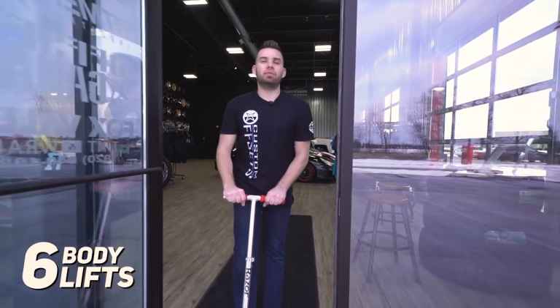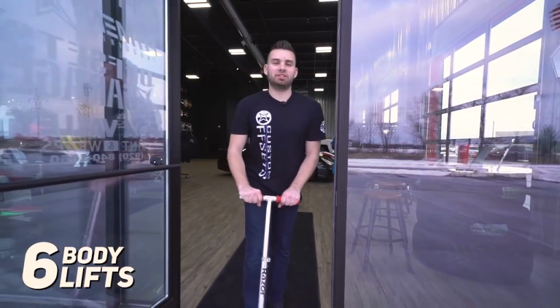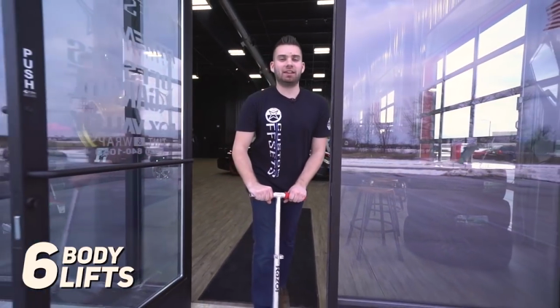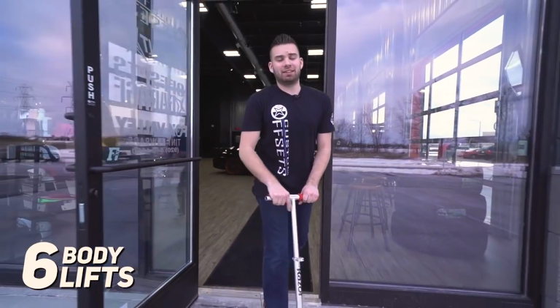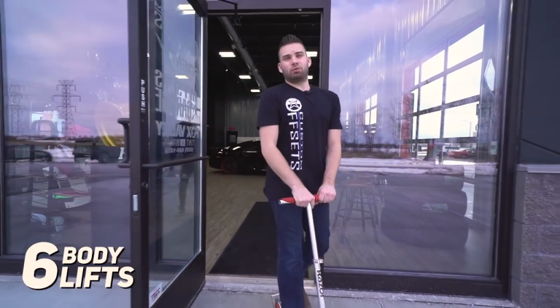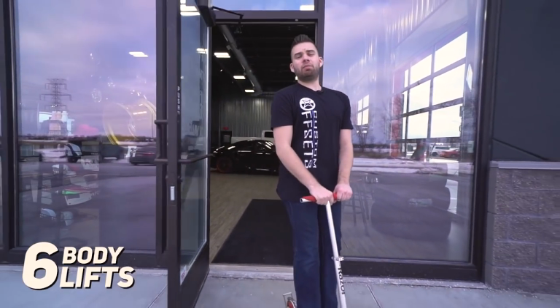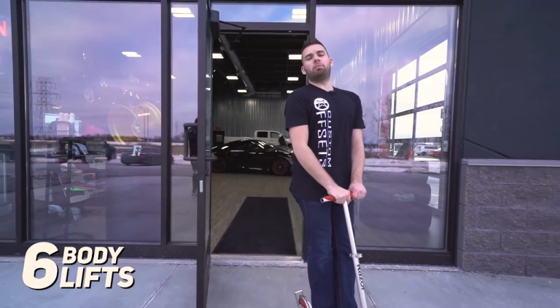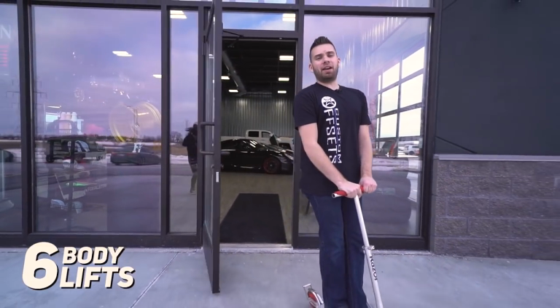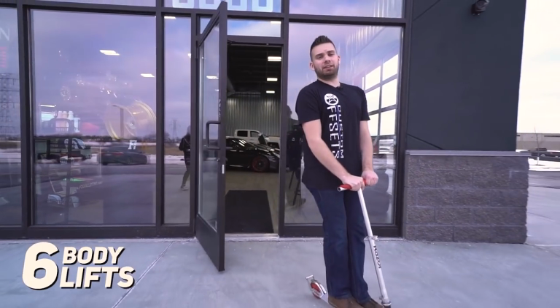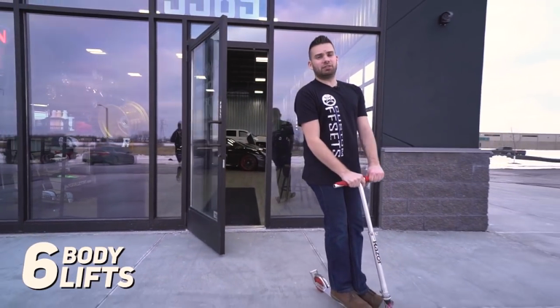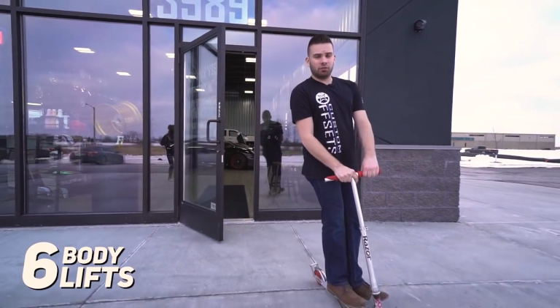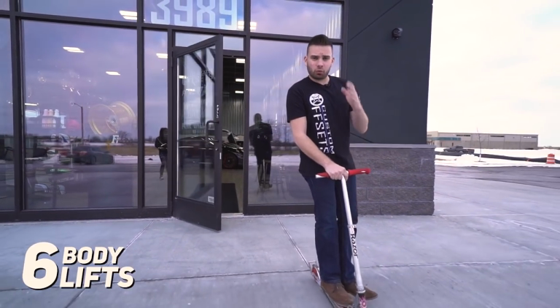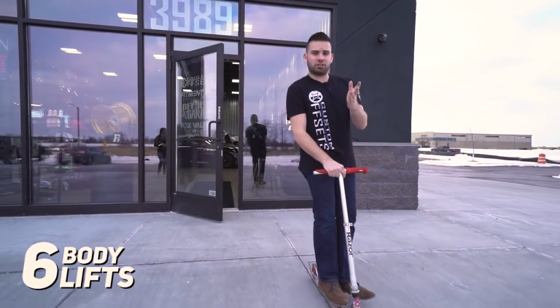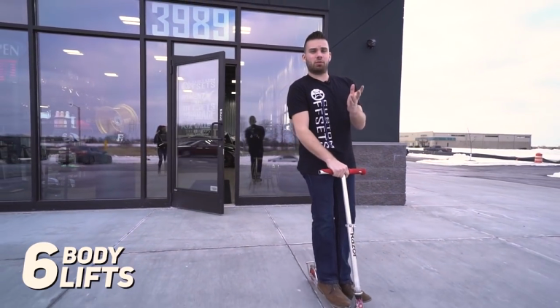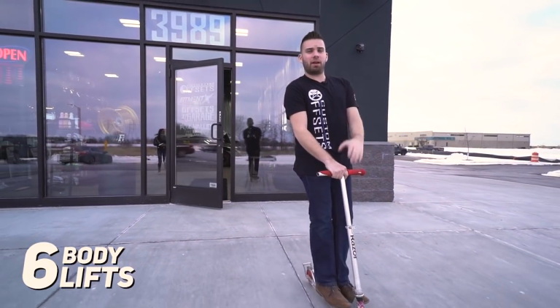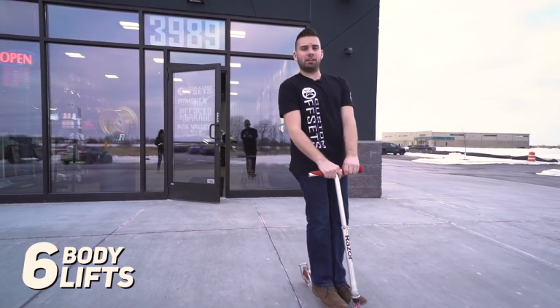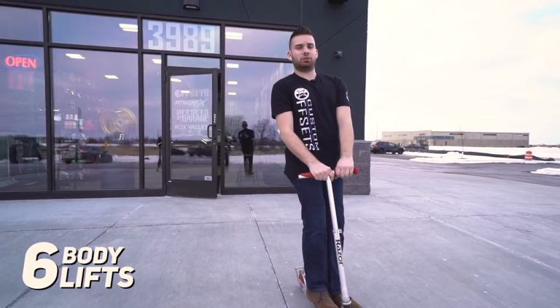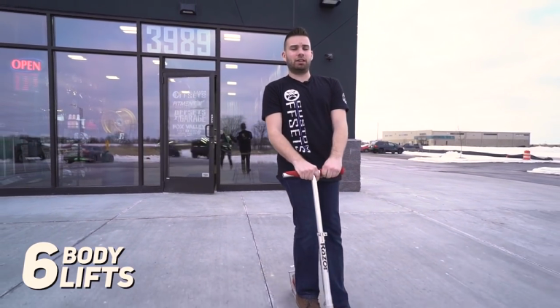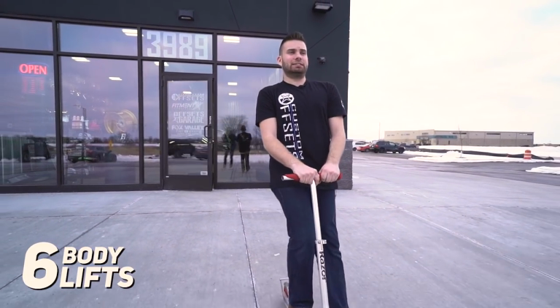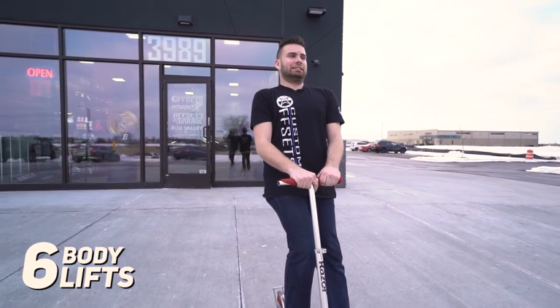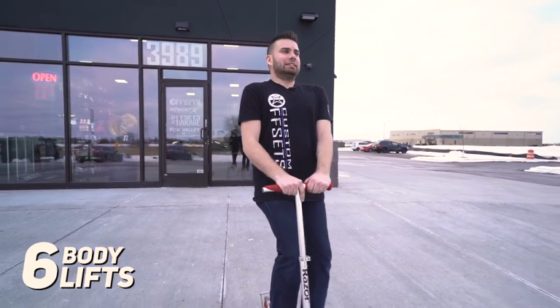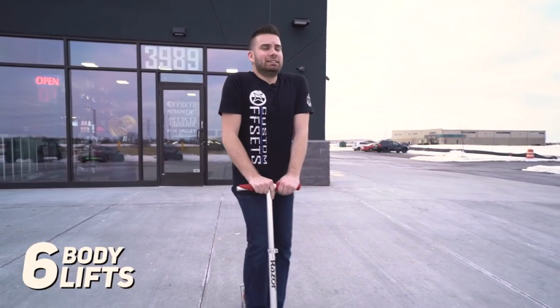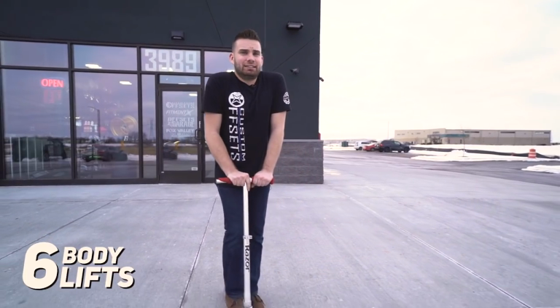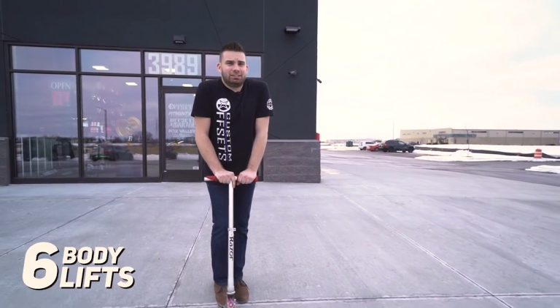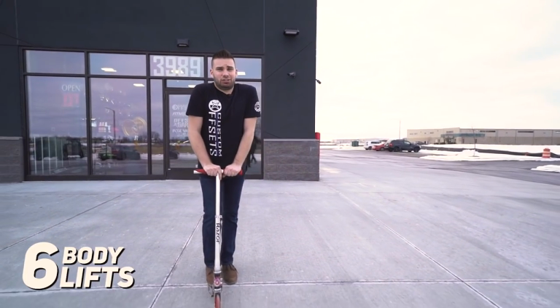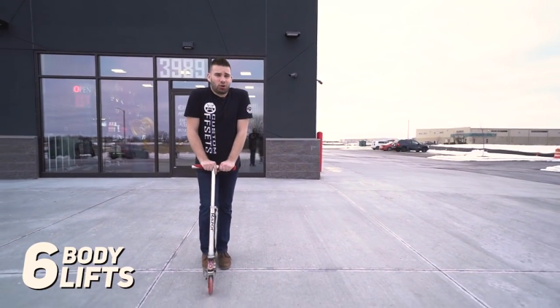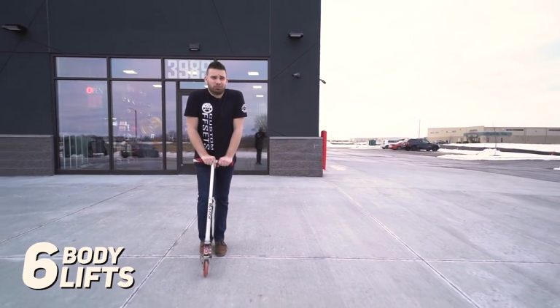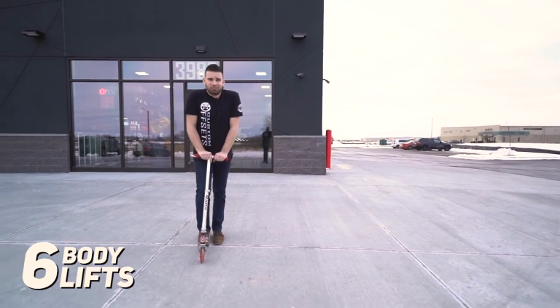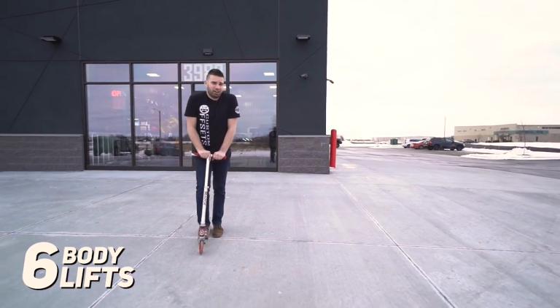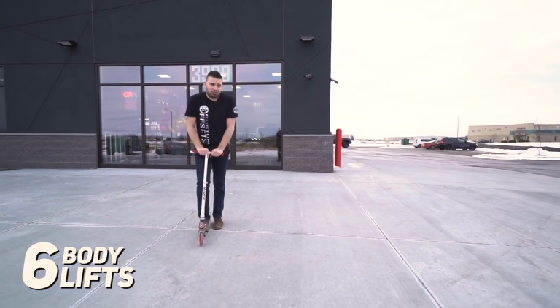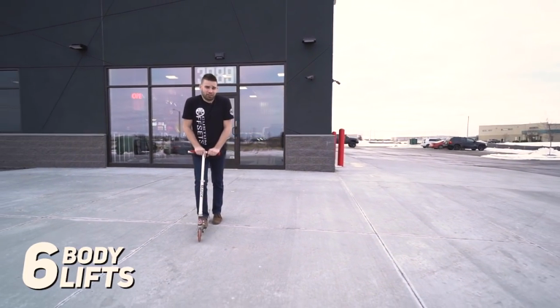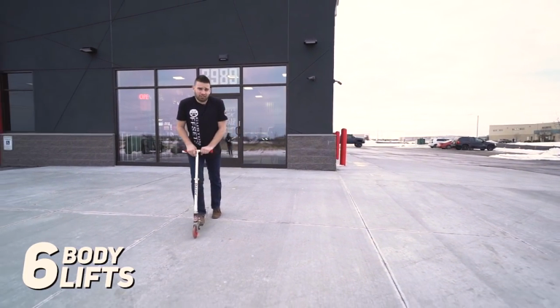Number six — the bonus round — talking about body lifts. If you have questions about body lifts, just don't. They're not good for anything.